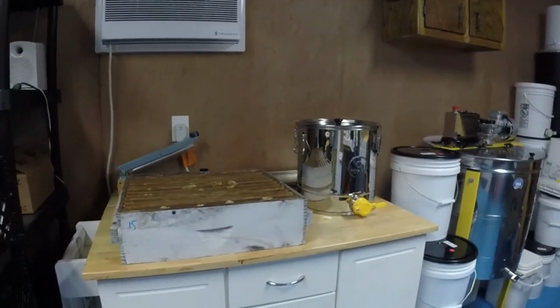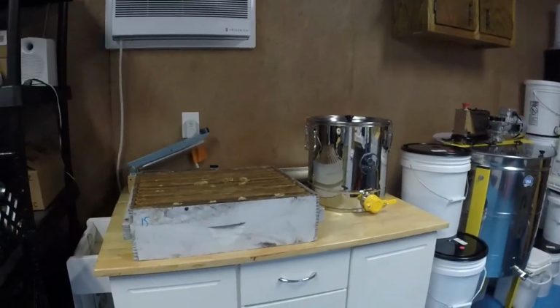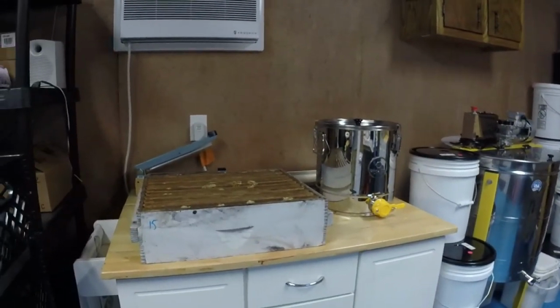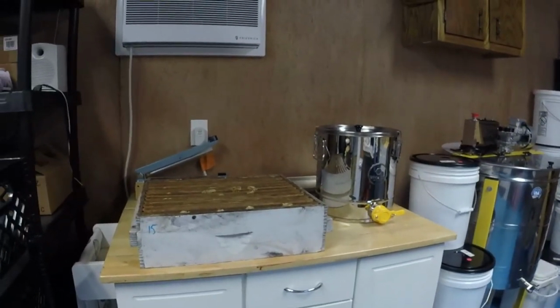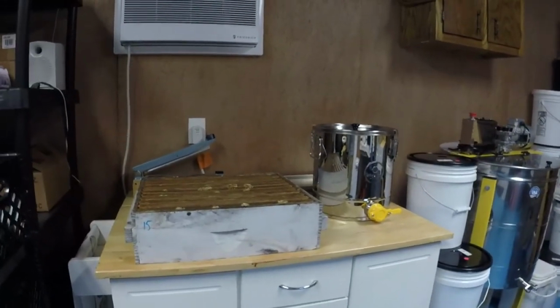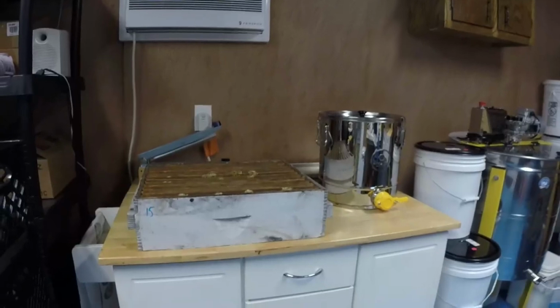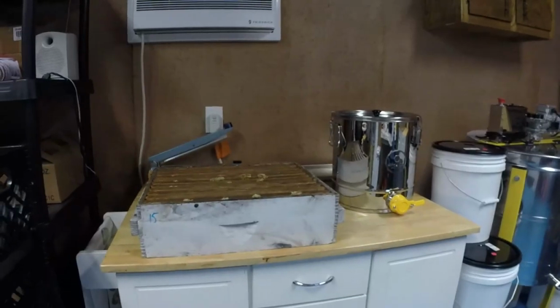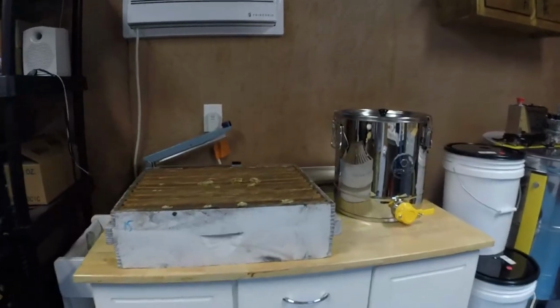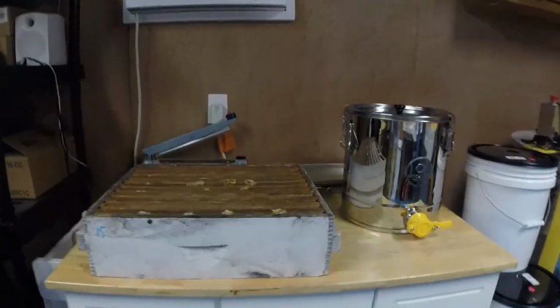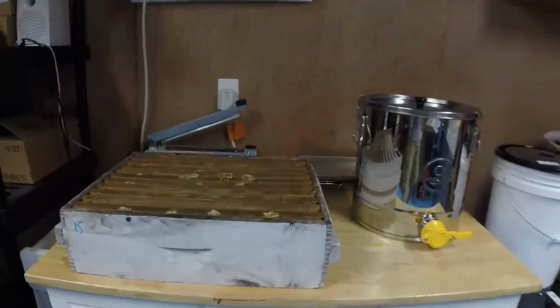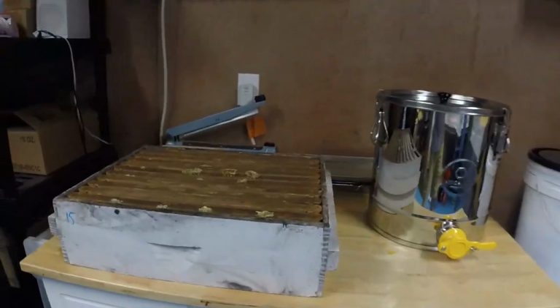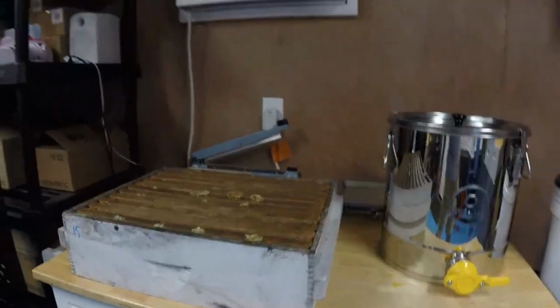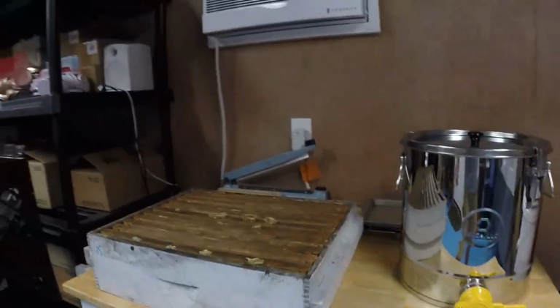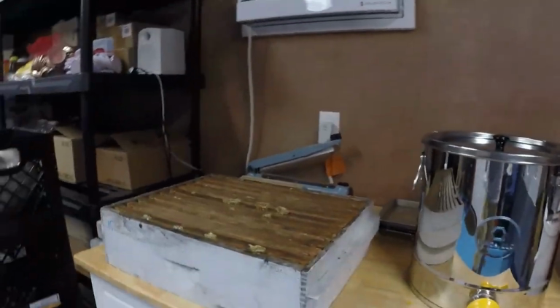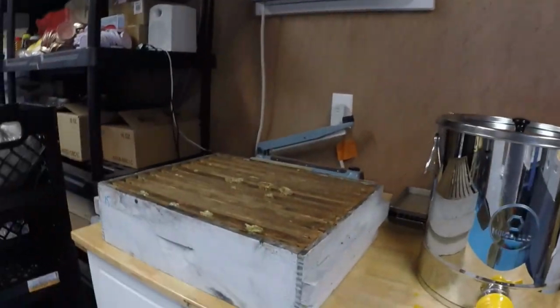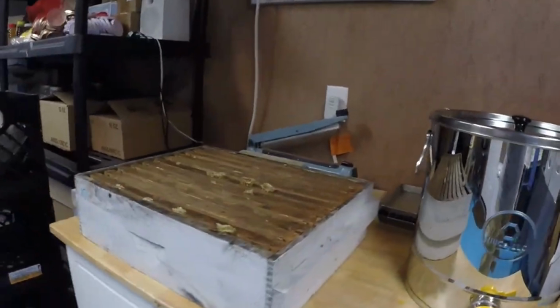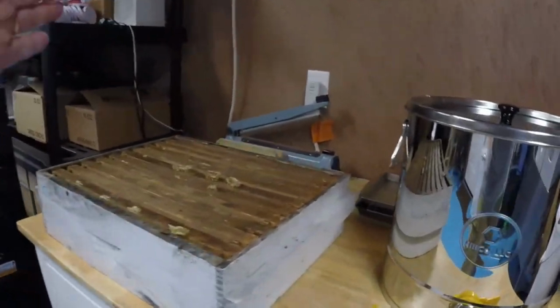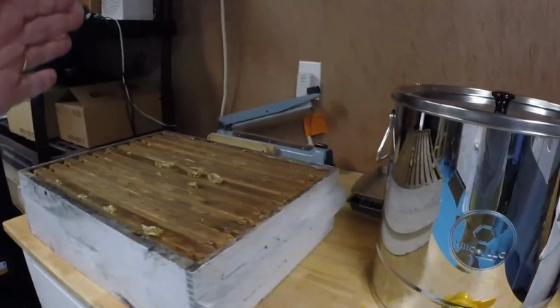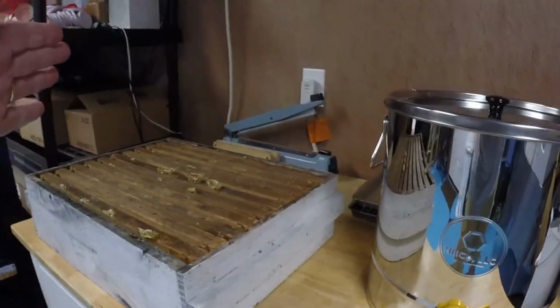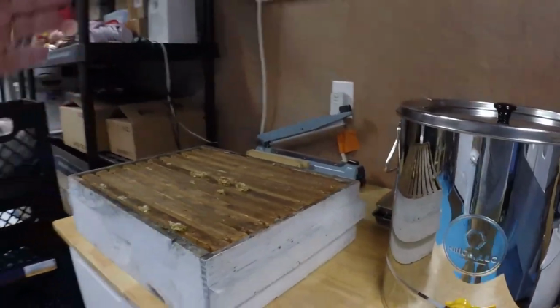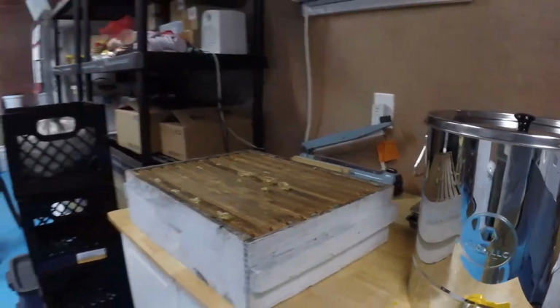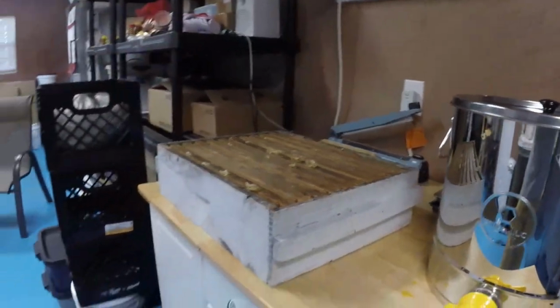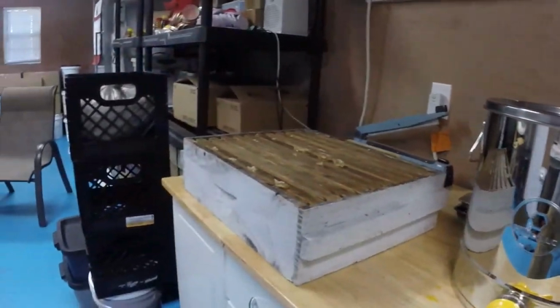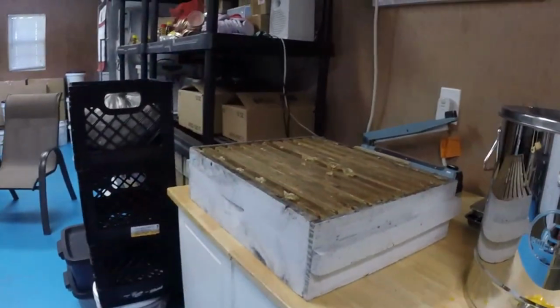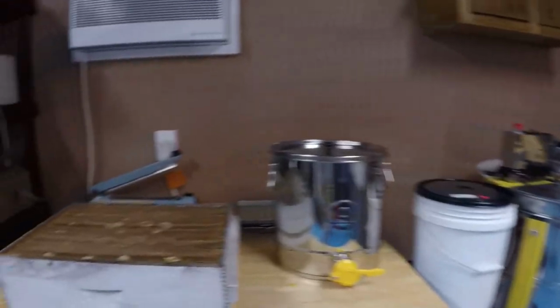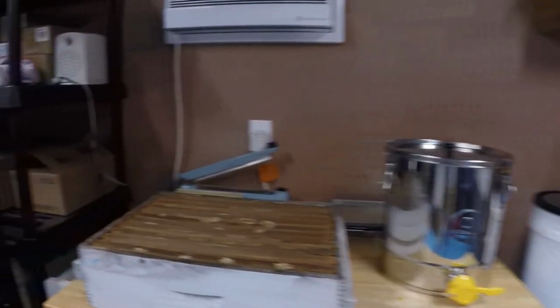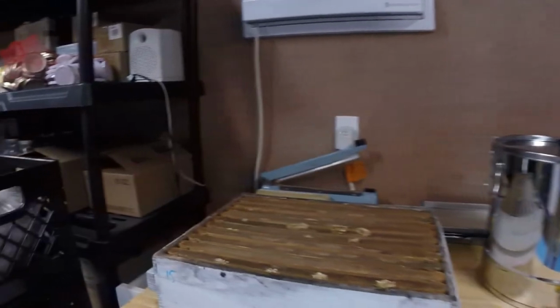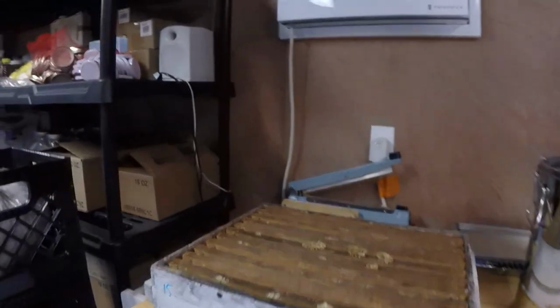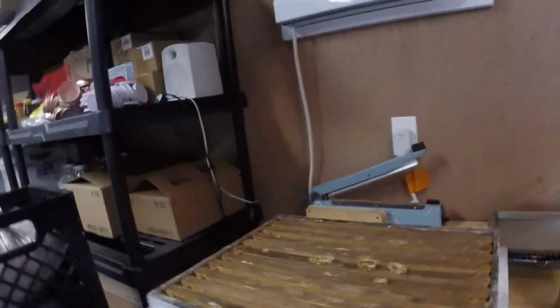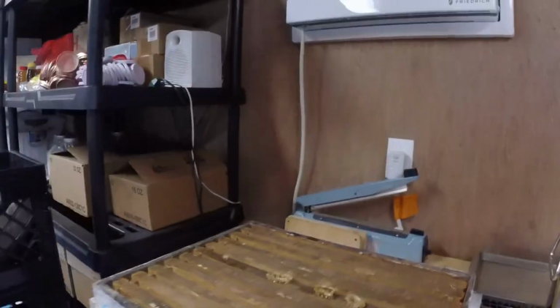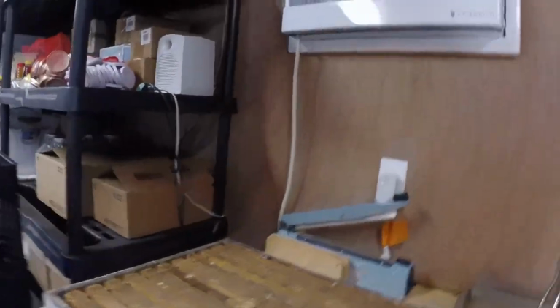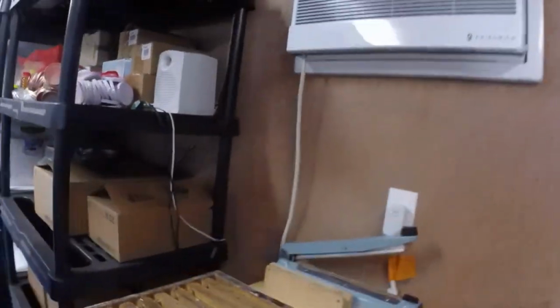My brand new $24 microphone is going to pick up the AC — I'm sorry about that. I've got it on the dry setting to keep the humidity down in here. These are my comb honey frames.